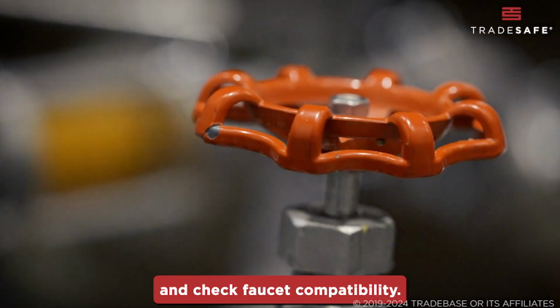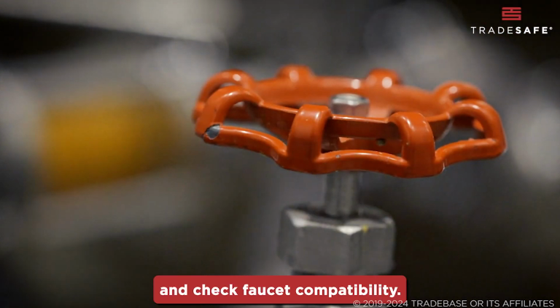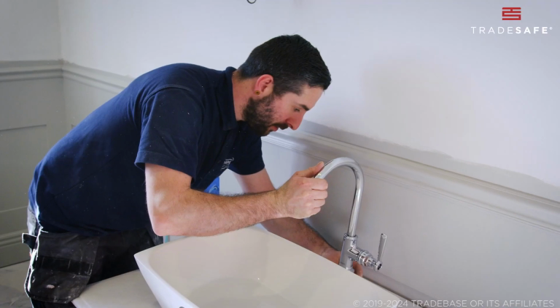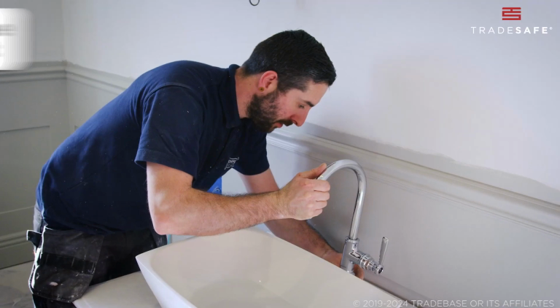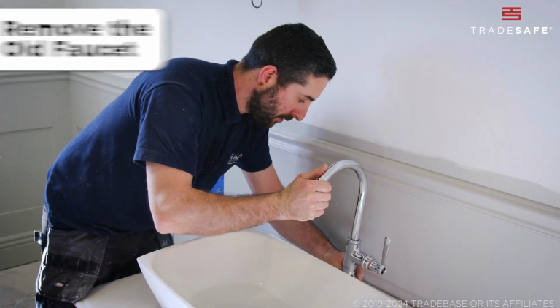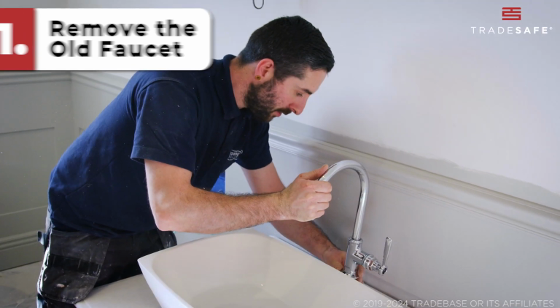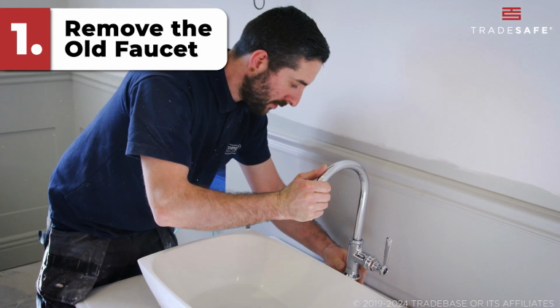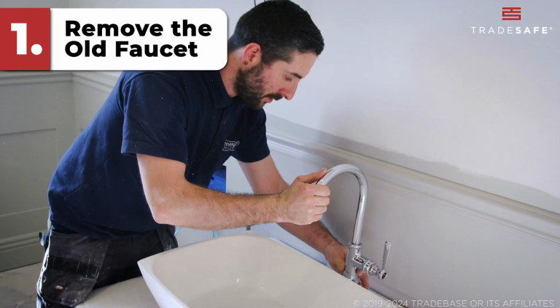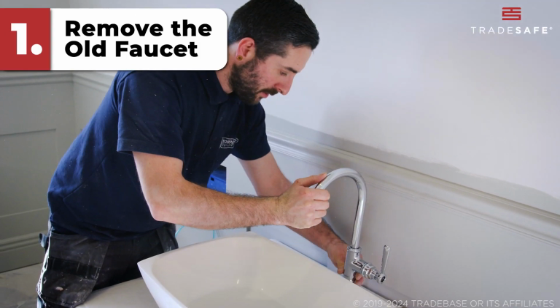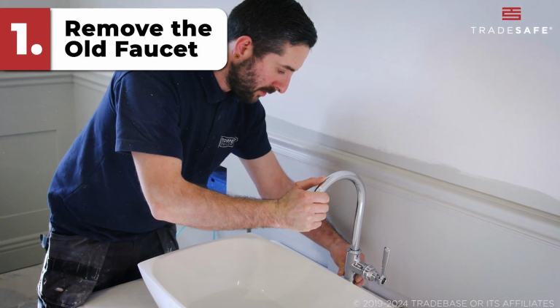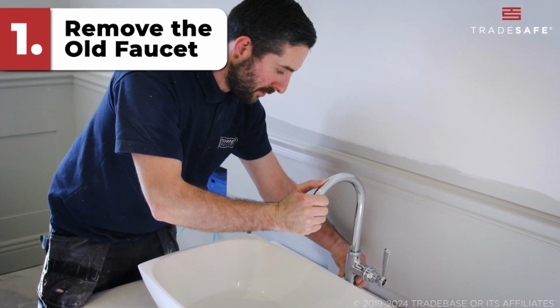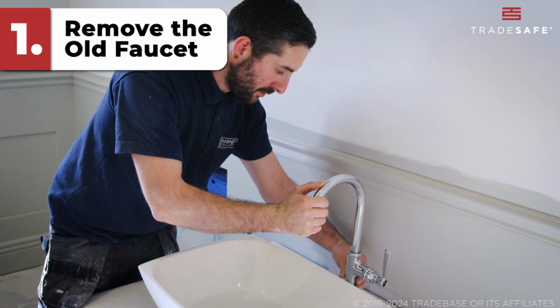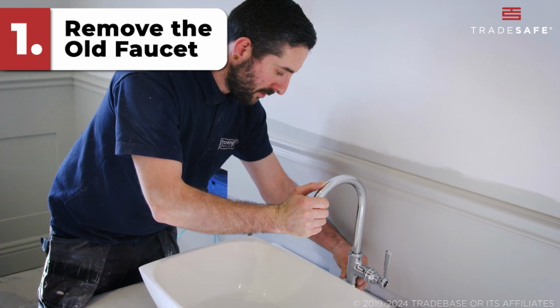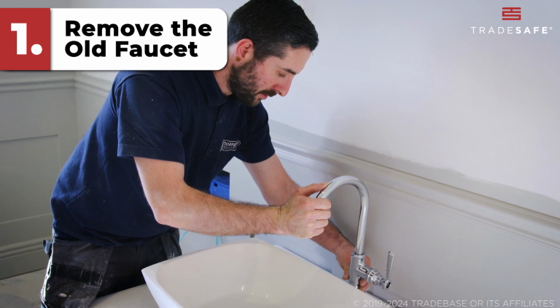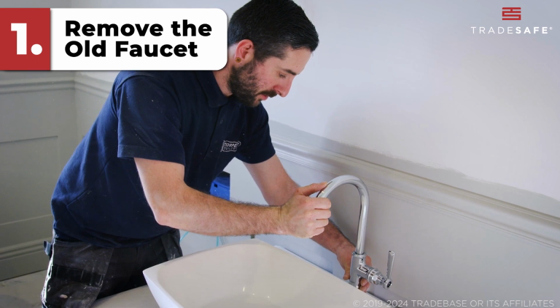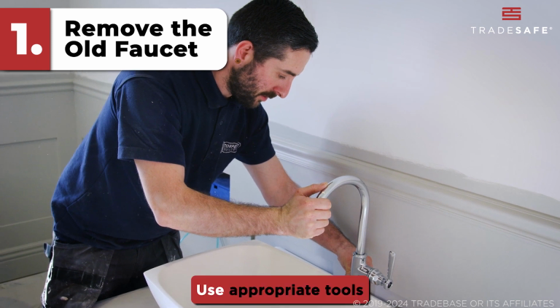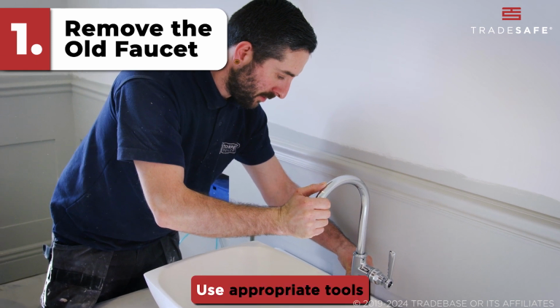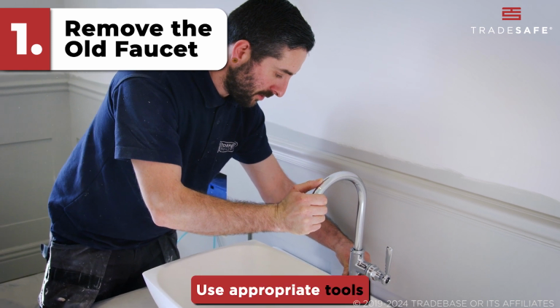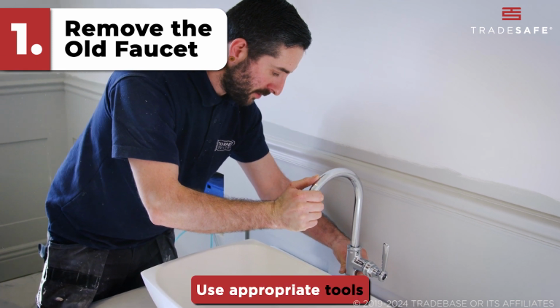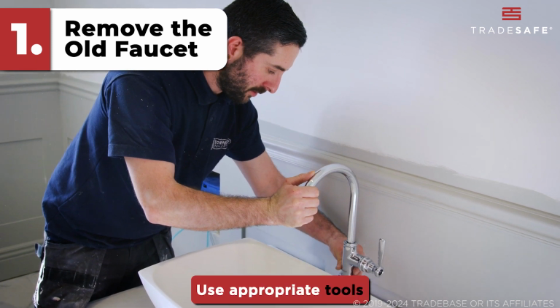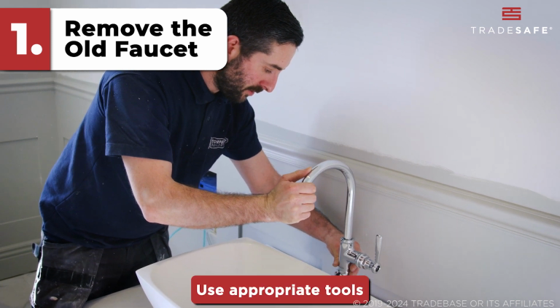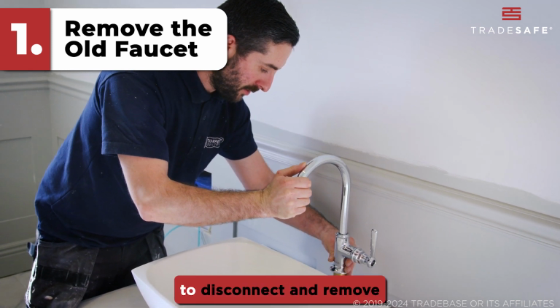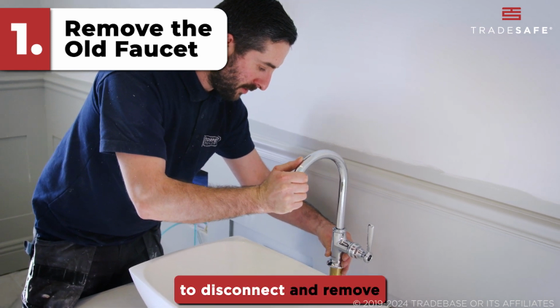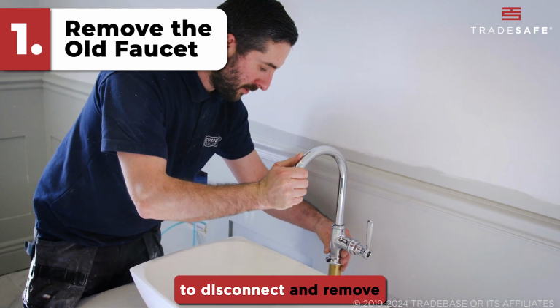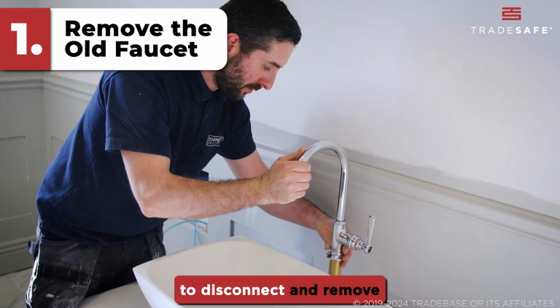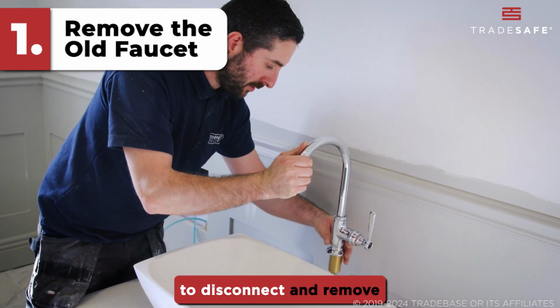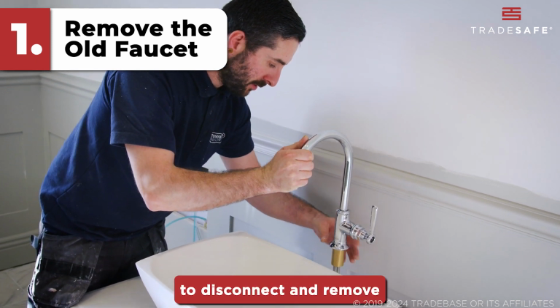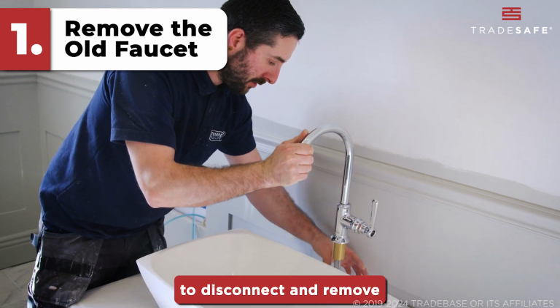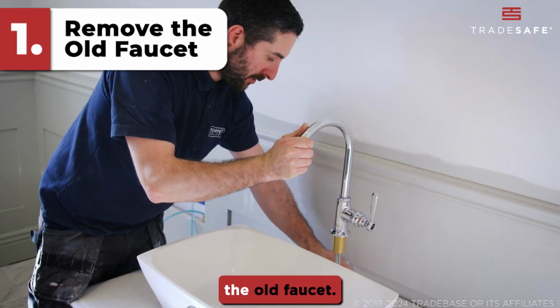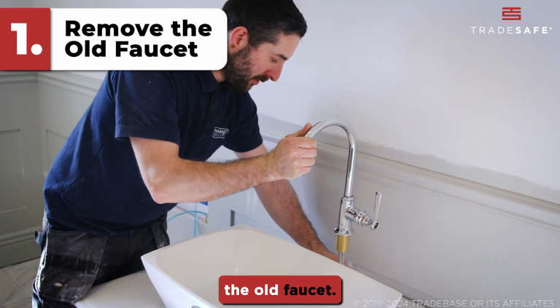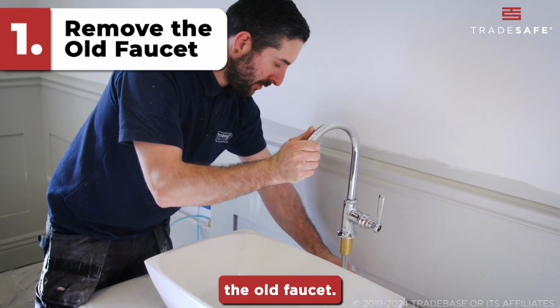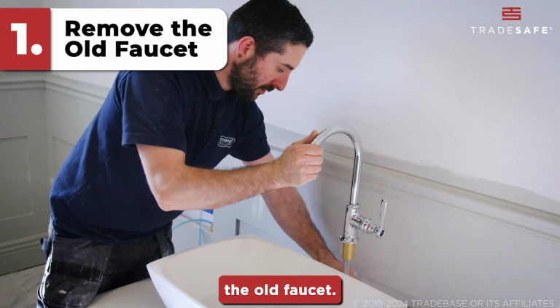Step 1: Remove the old faucet. Use appropriate tools to disconnect and remove the old faucet.